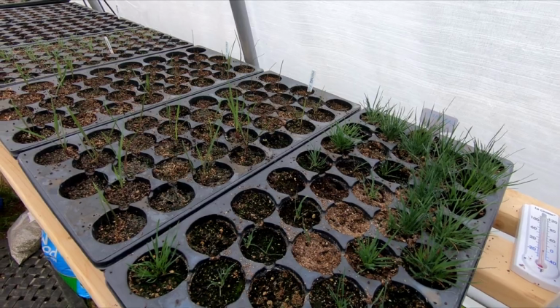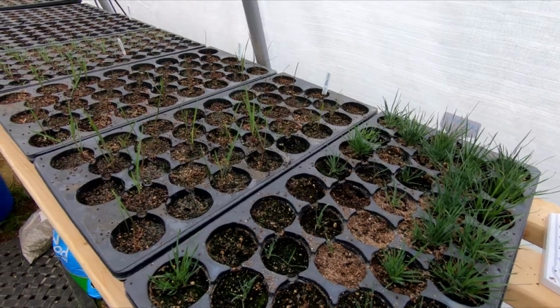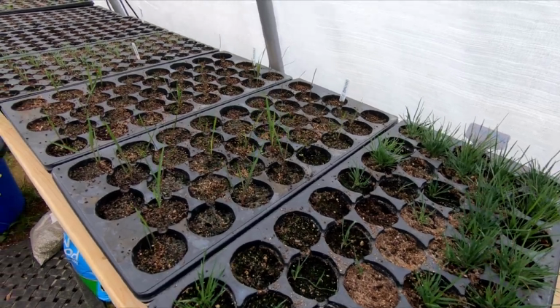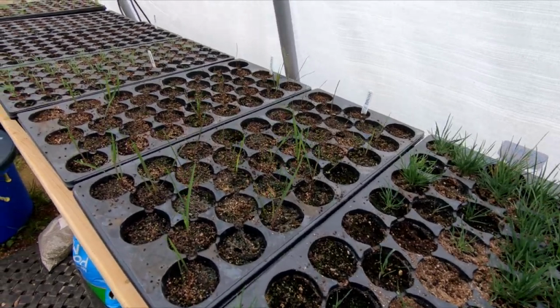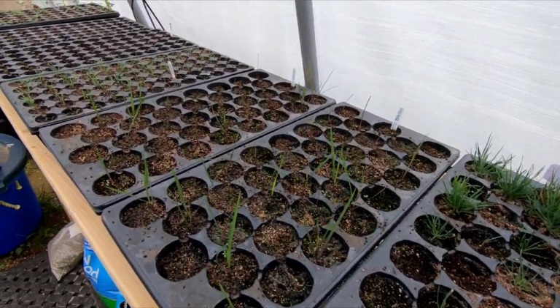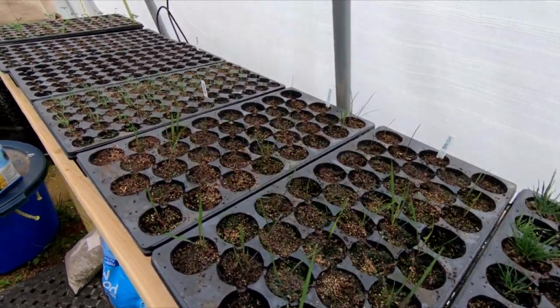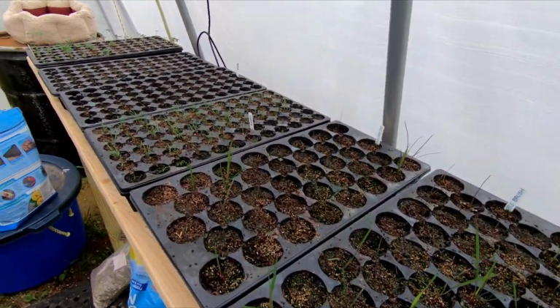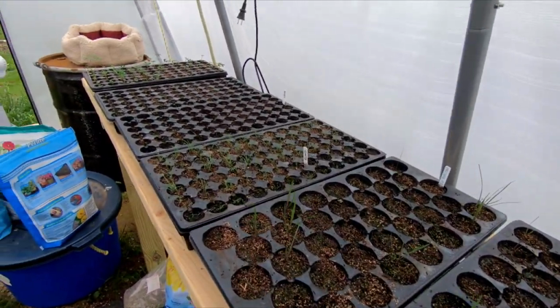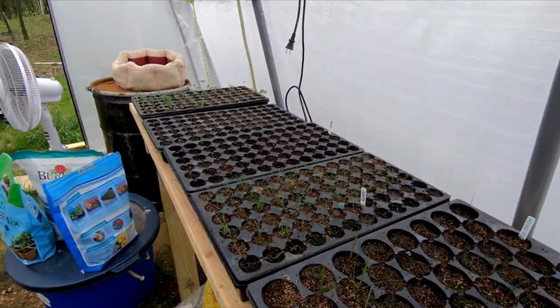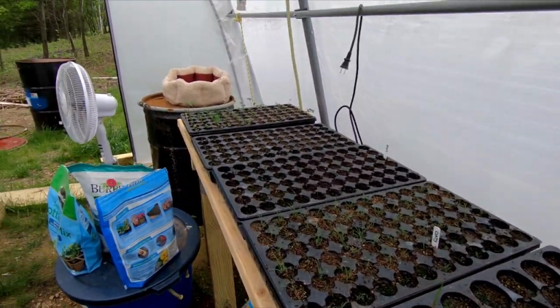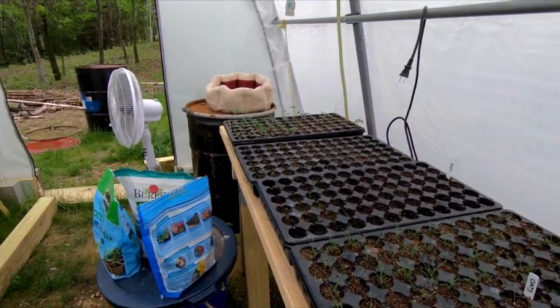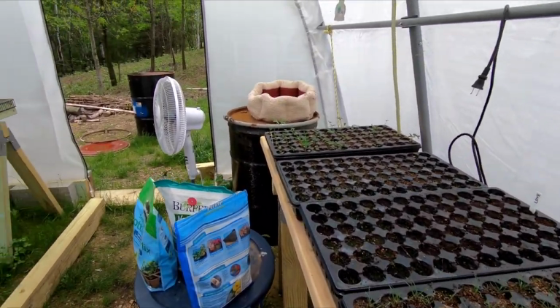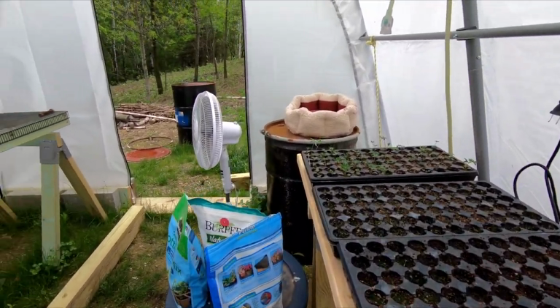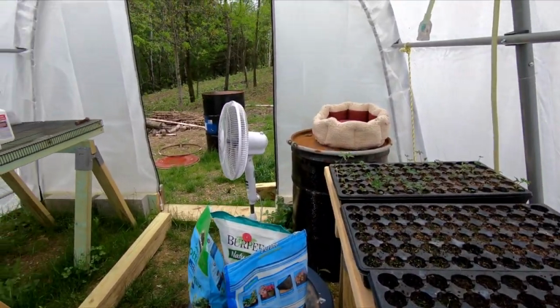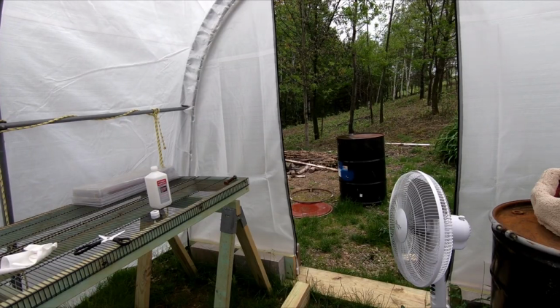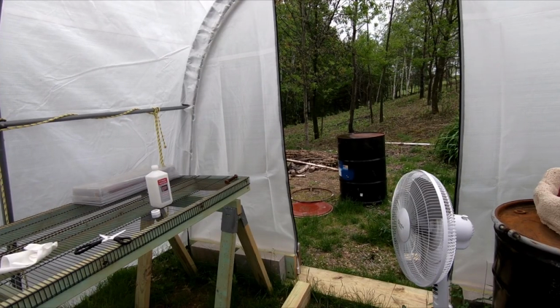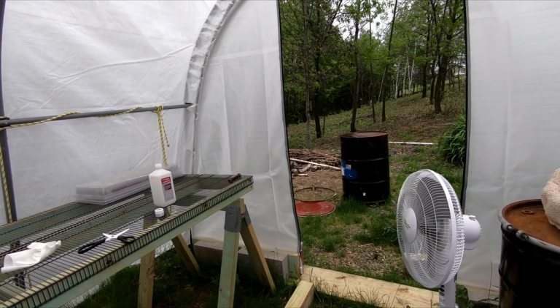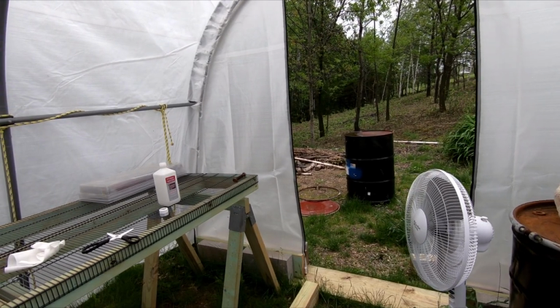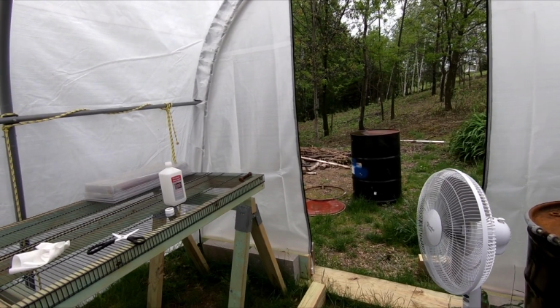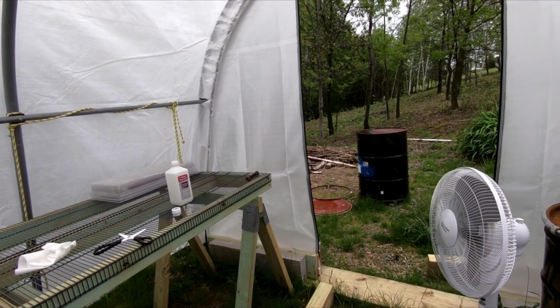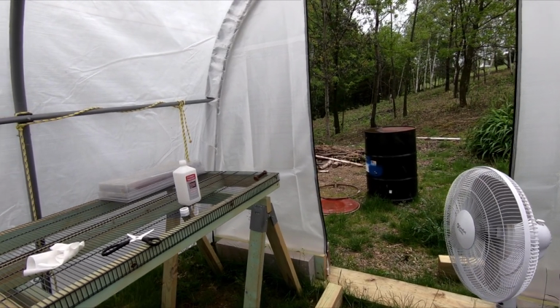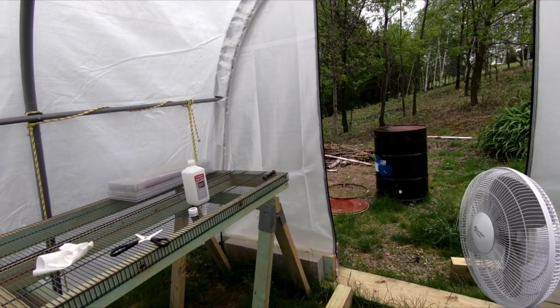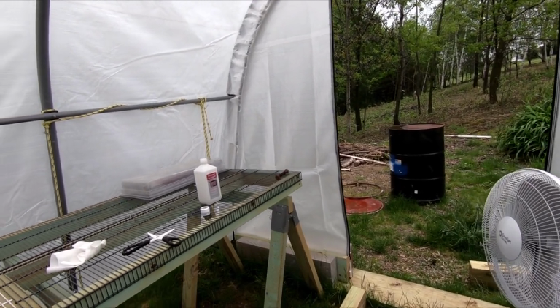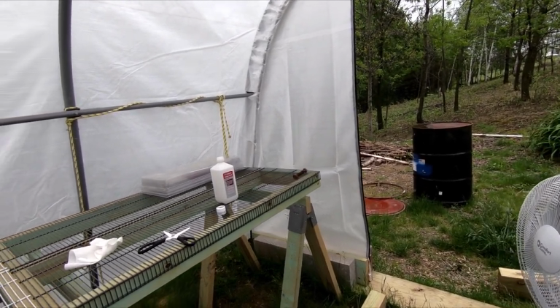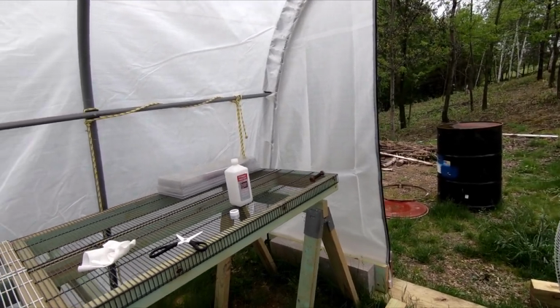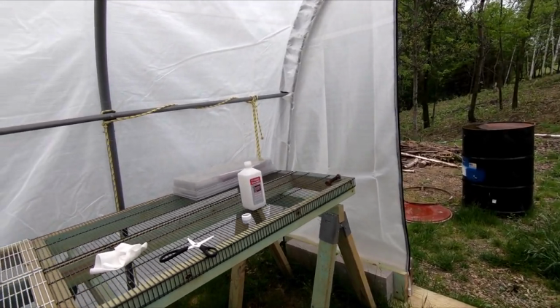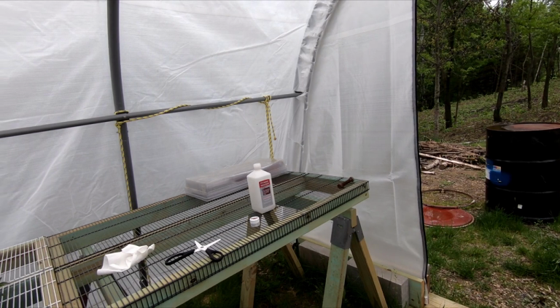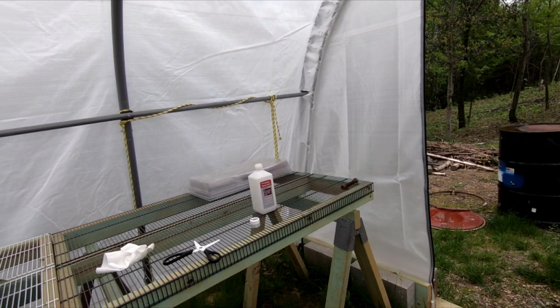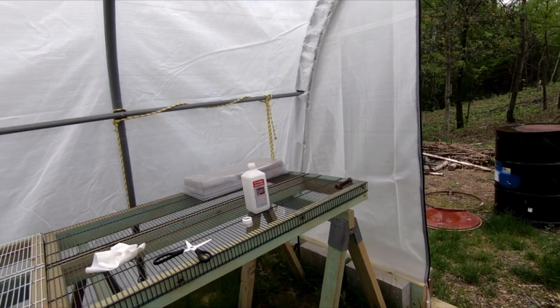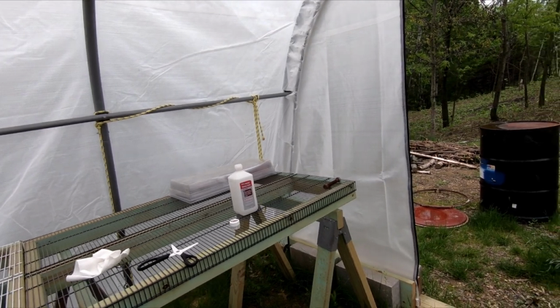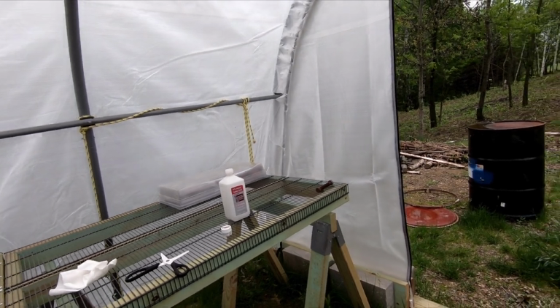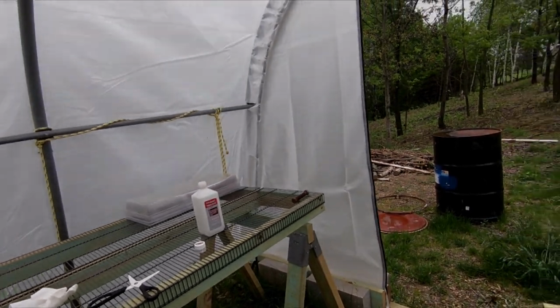Good morning. Welcome to Planet Mojo. Today I'm going to show you how to propagate softwood cuttings from trees.